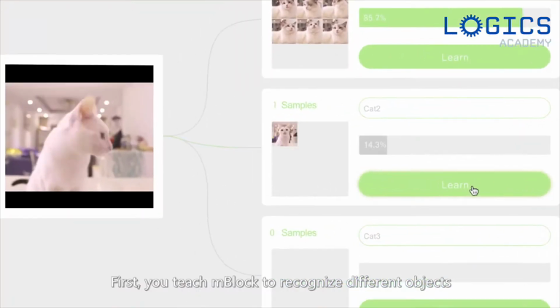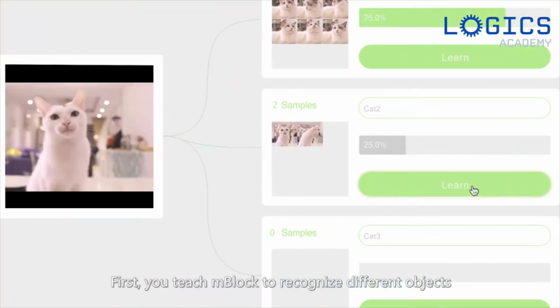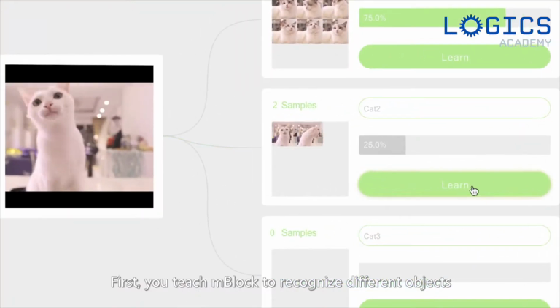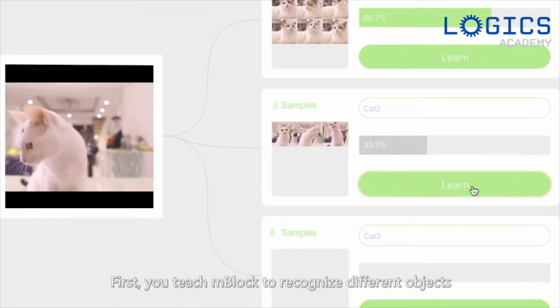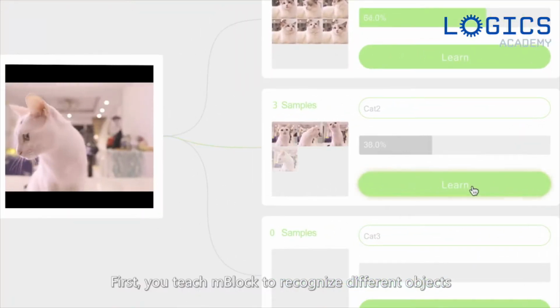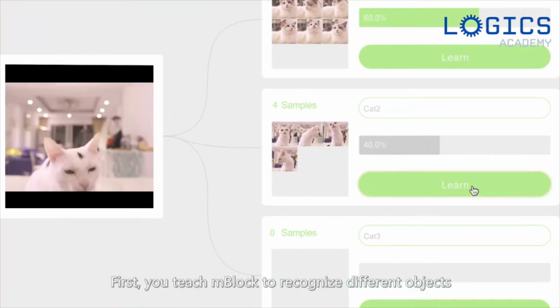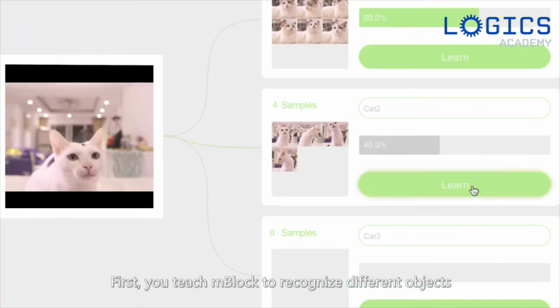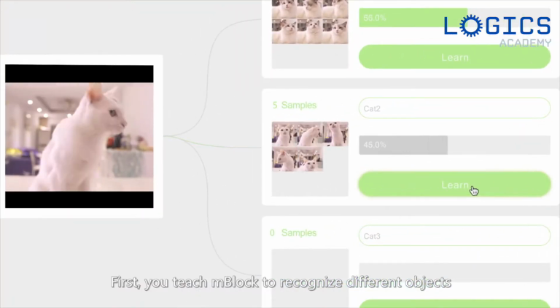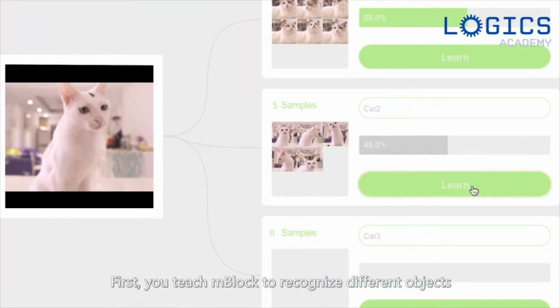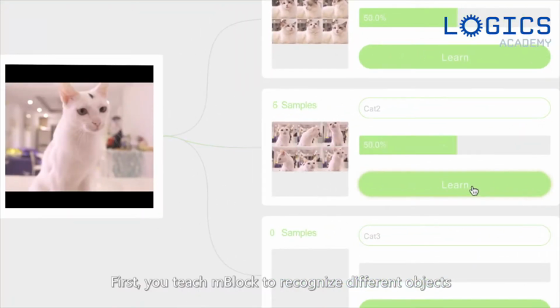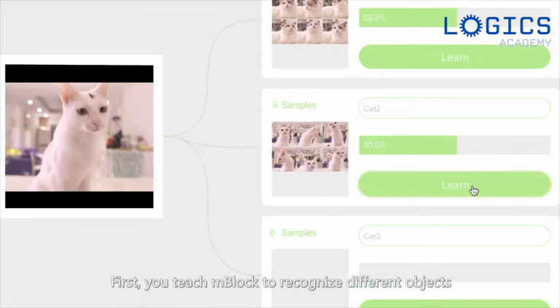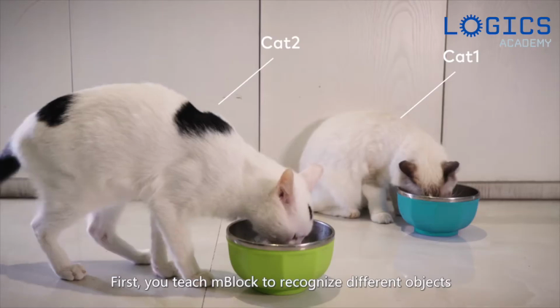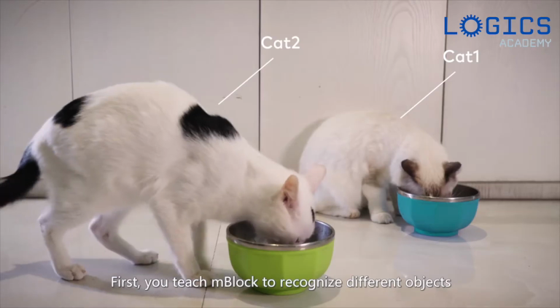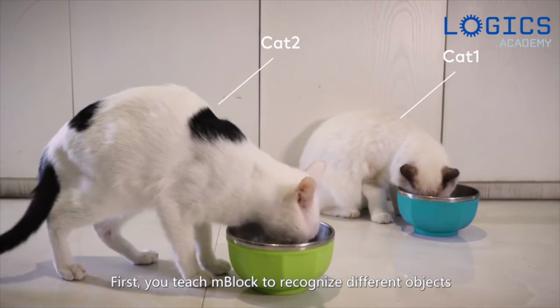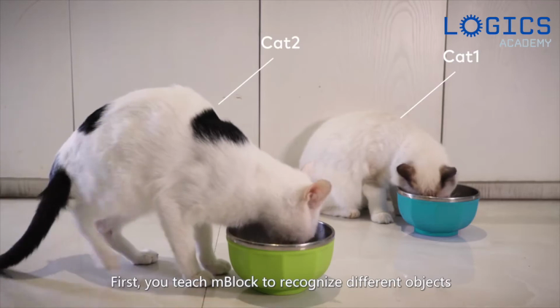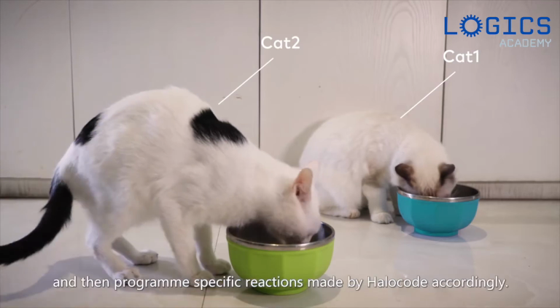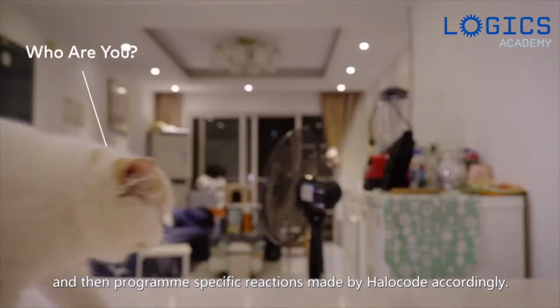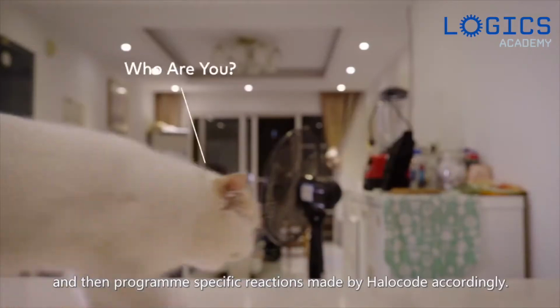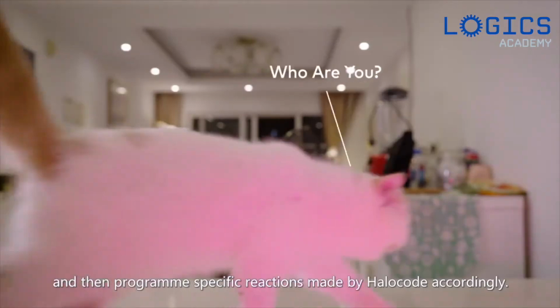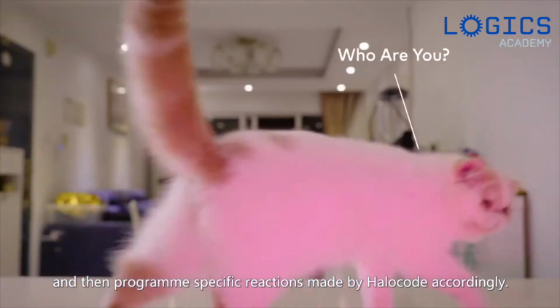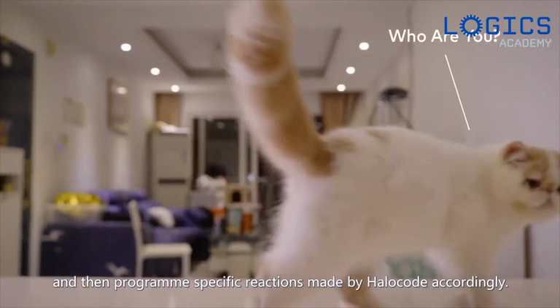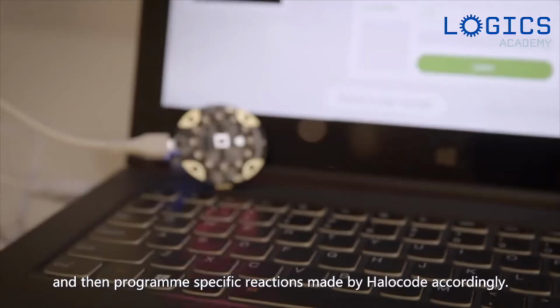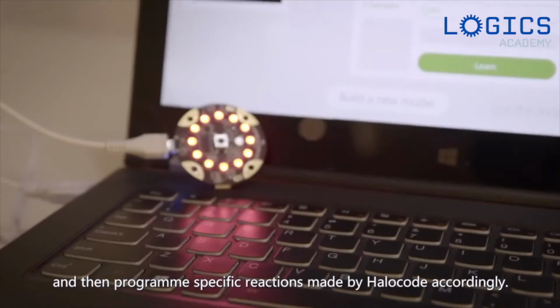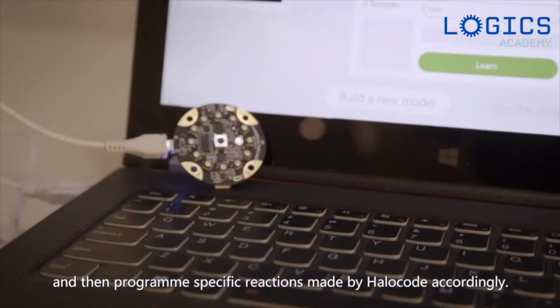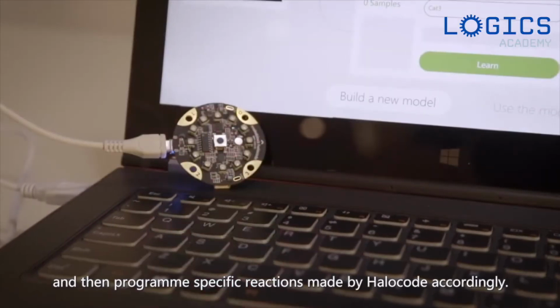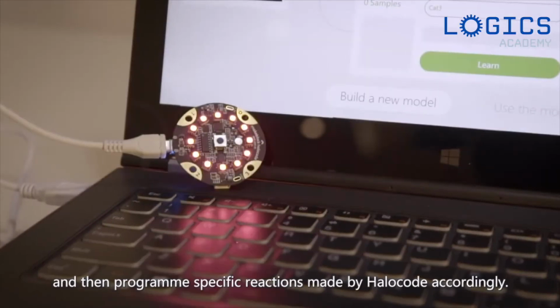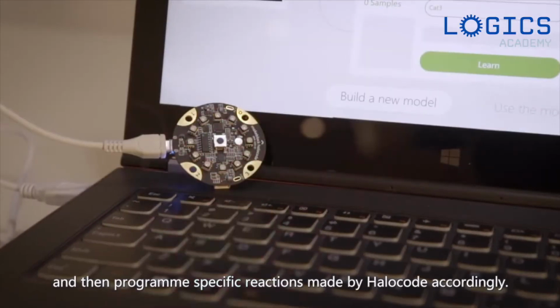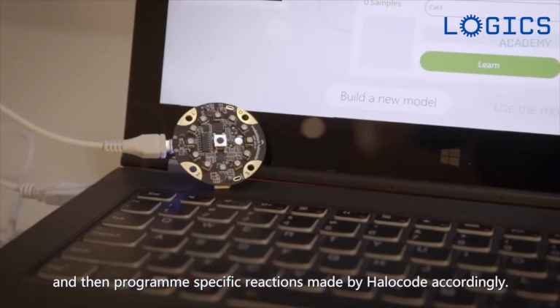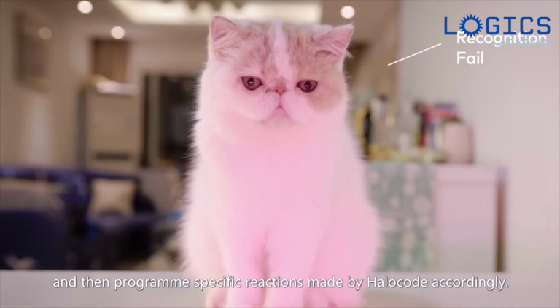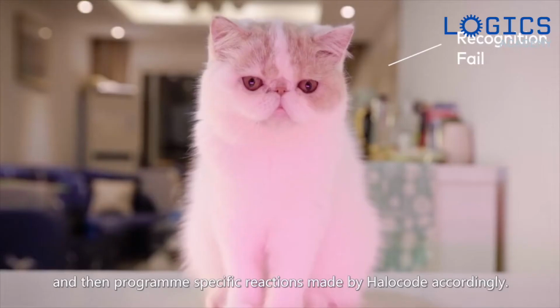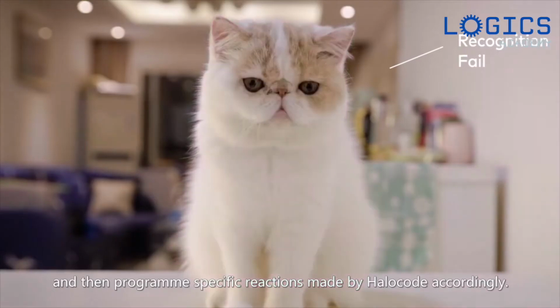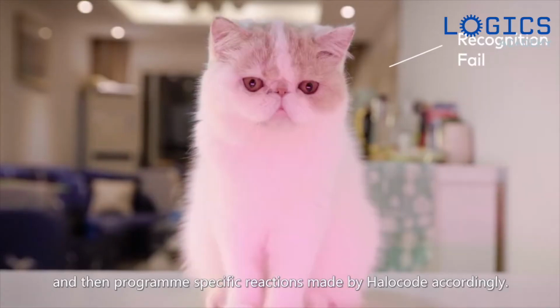First, you teach mBlock to recognize different objects, and then program specific reactions made by HaloCode accordingly.